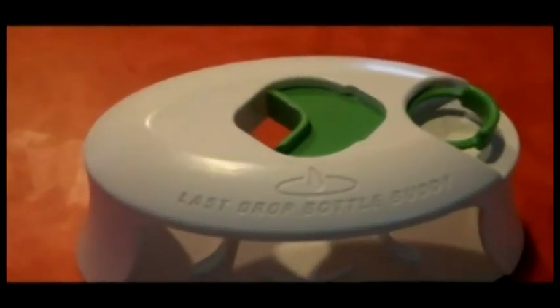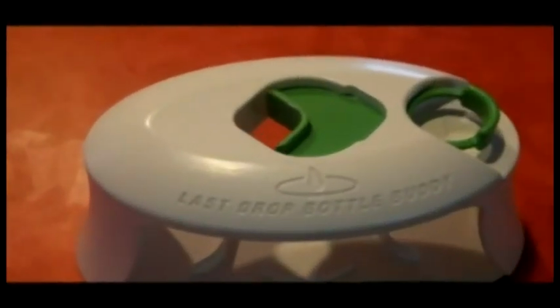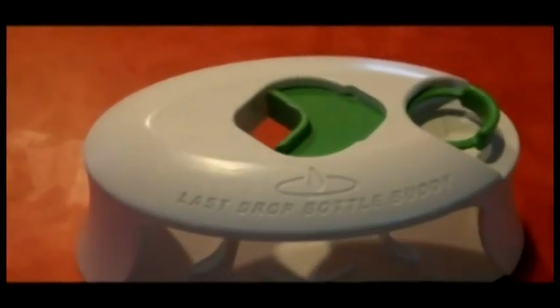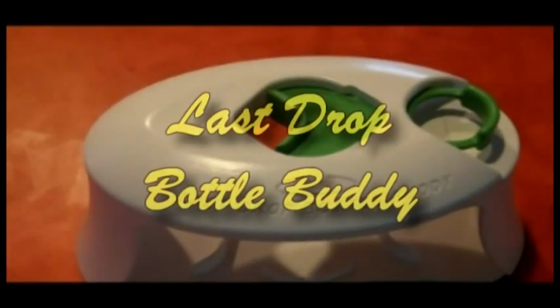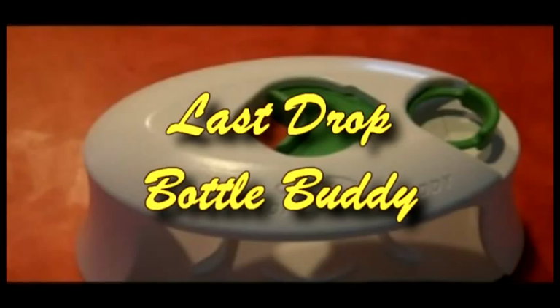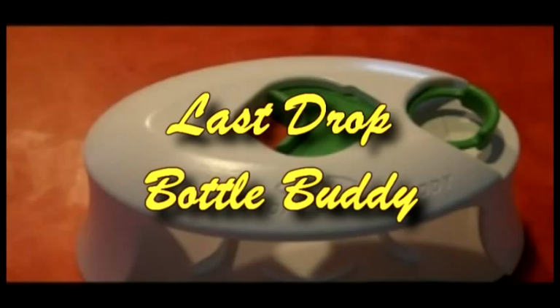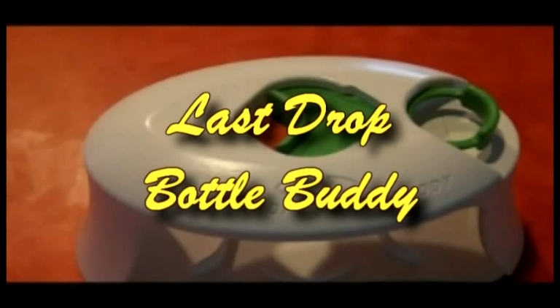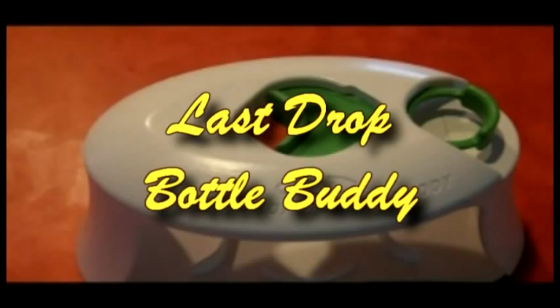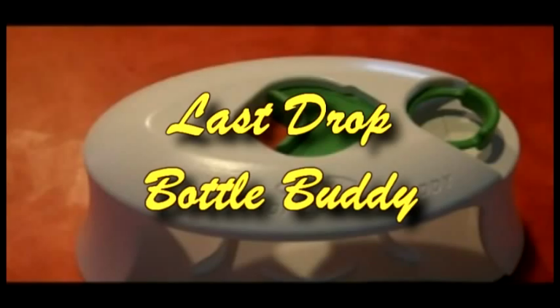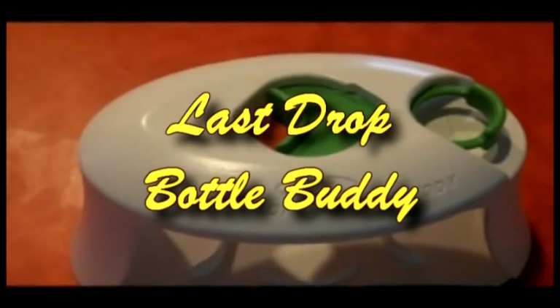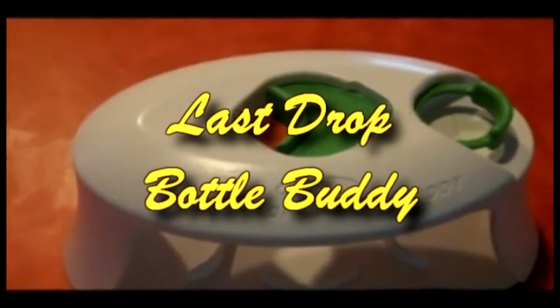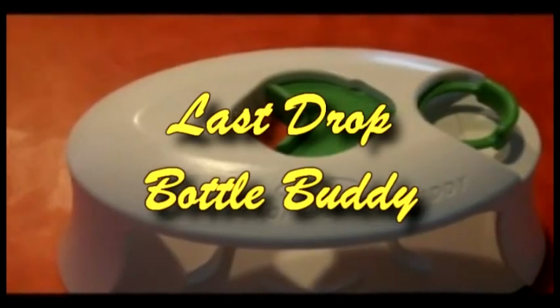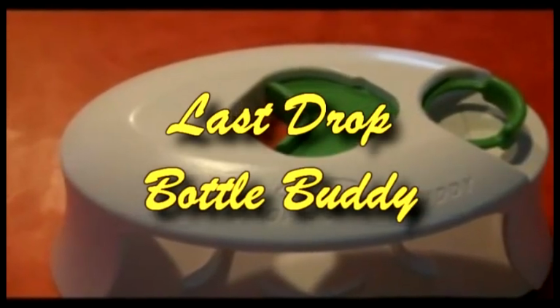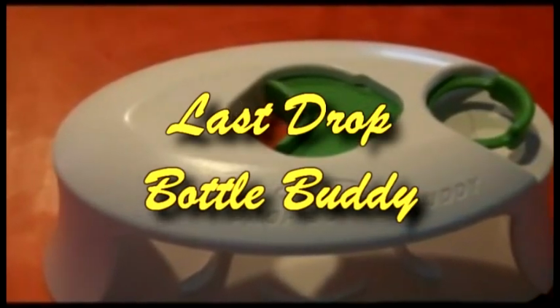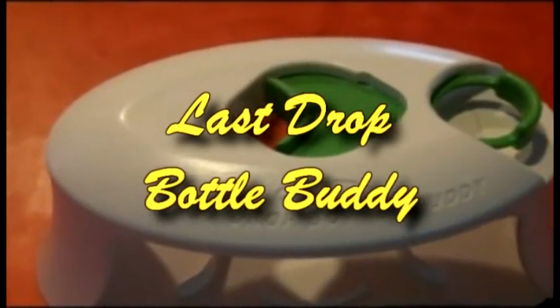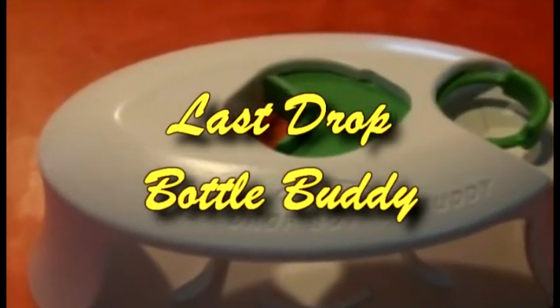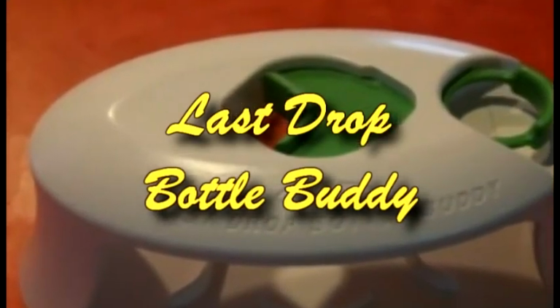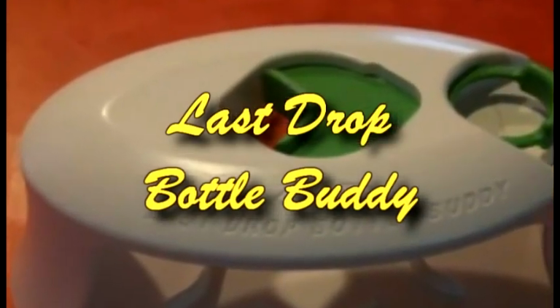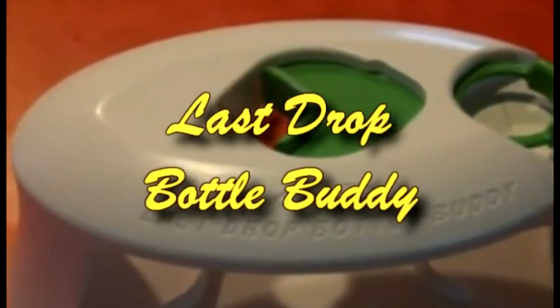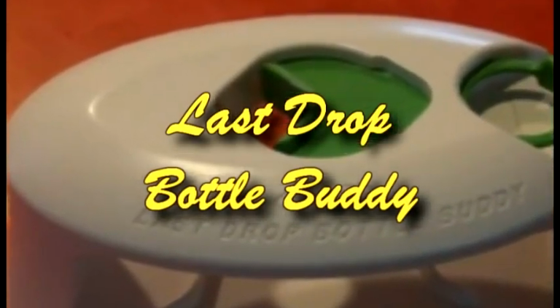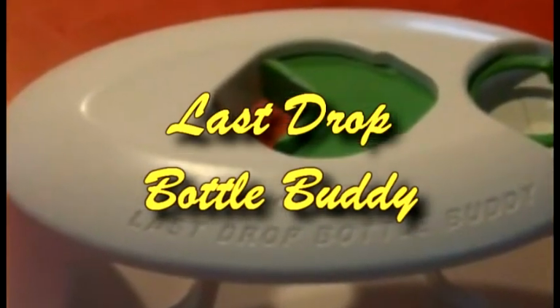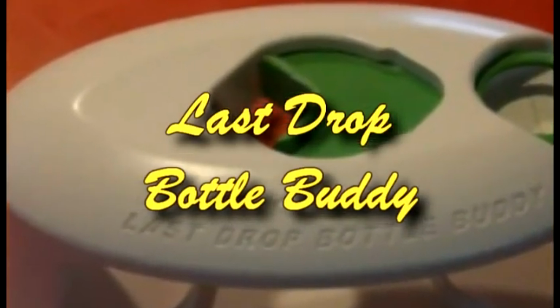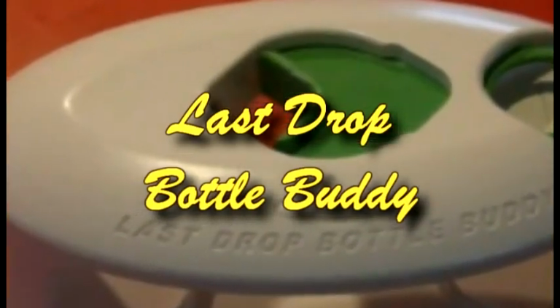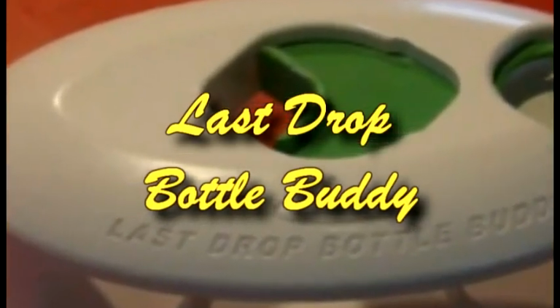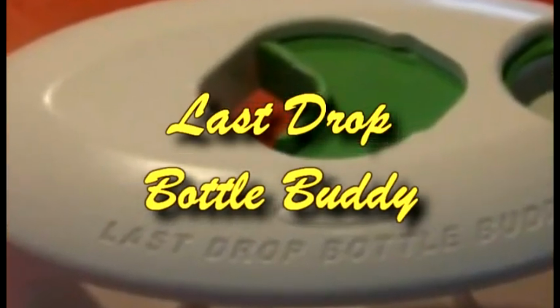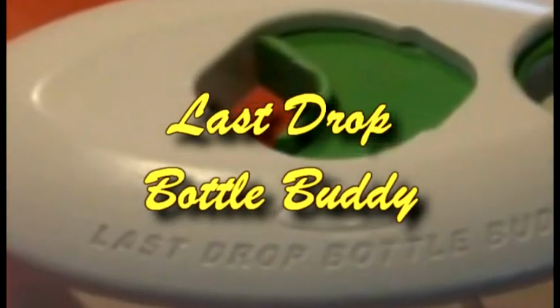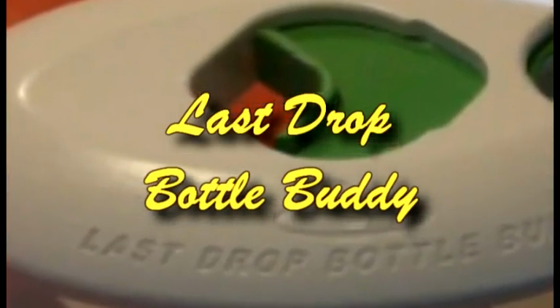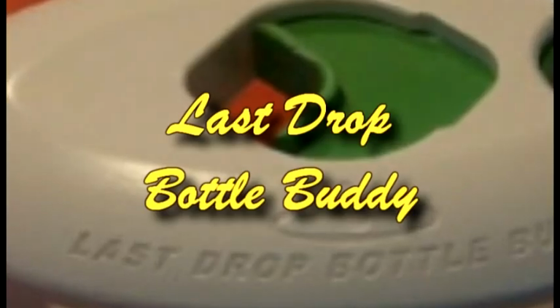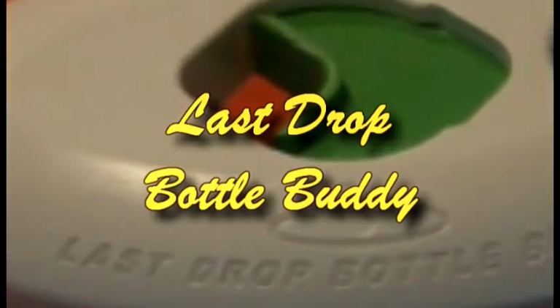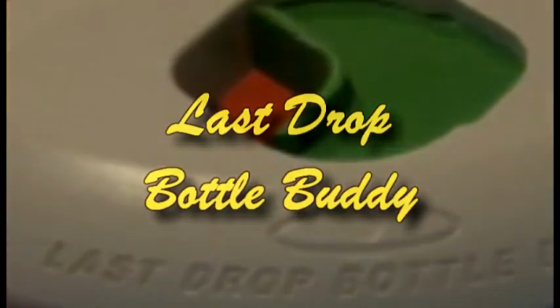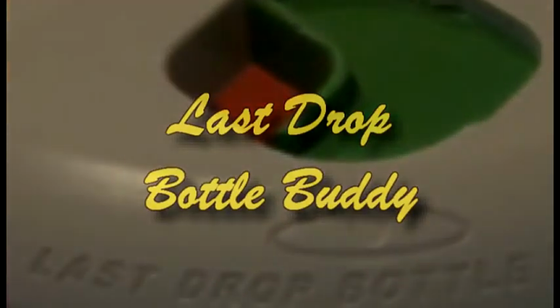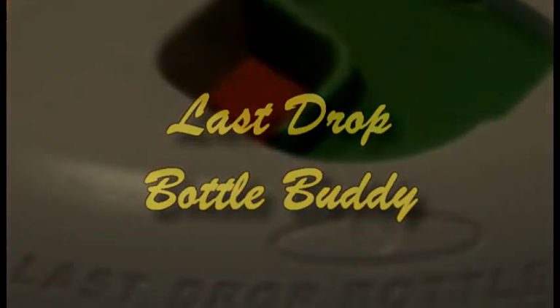Imagine a product that can save you hundreds of dollars every year. We call it the Last Drop Bottle Buddy. Let's take a closer look.